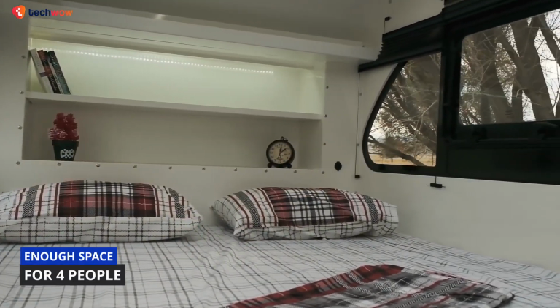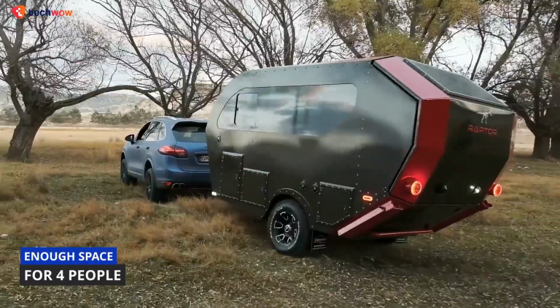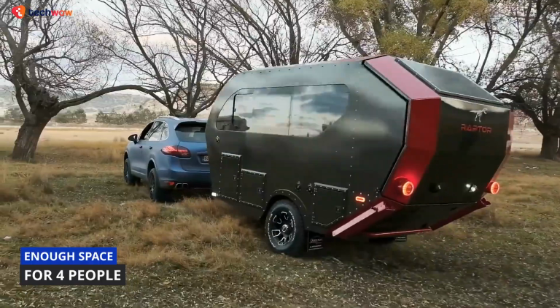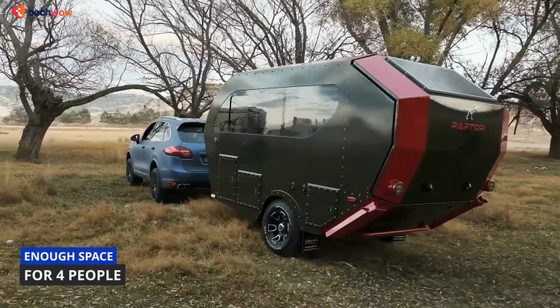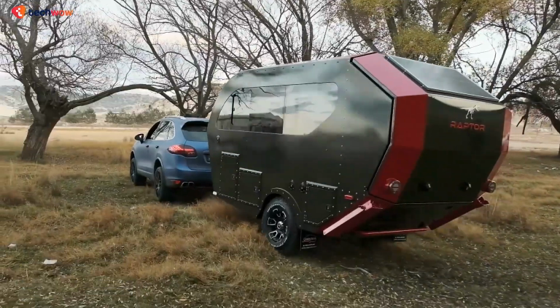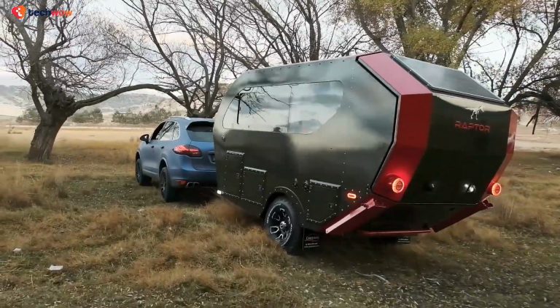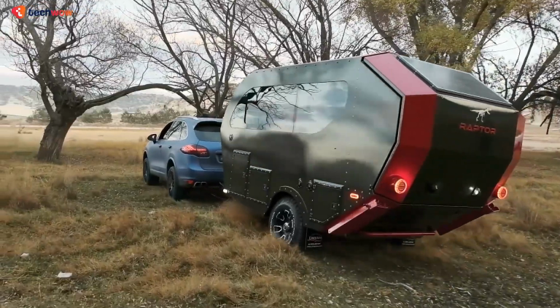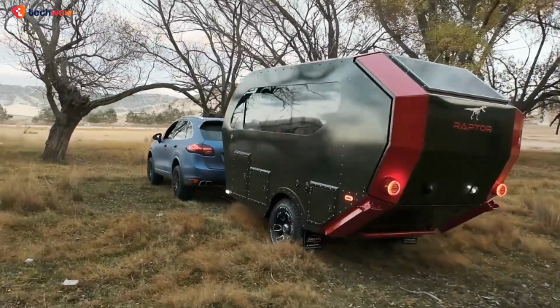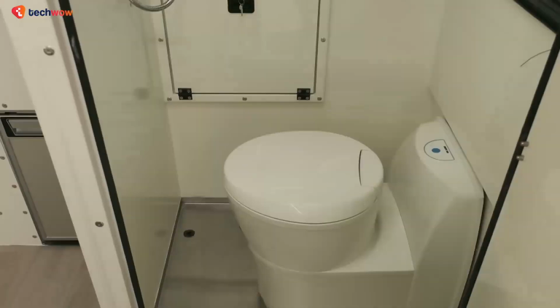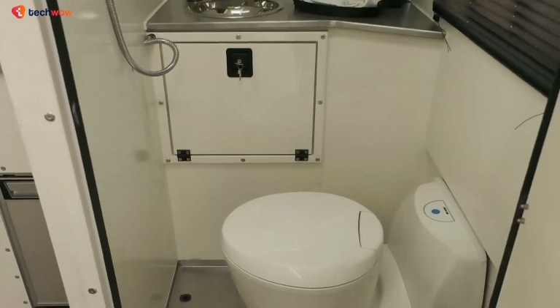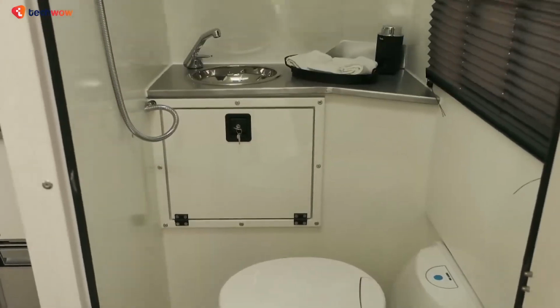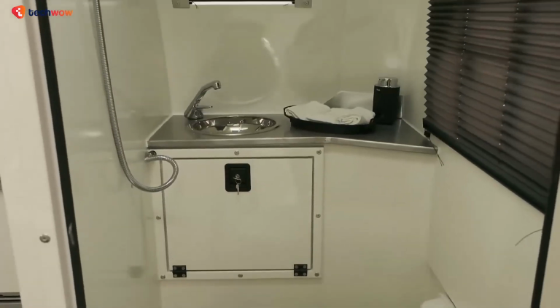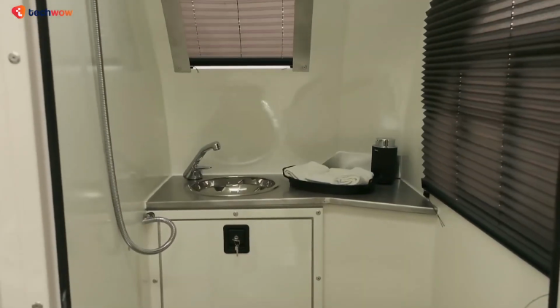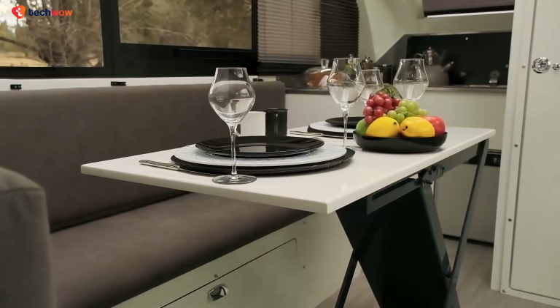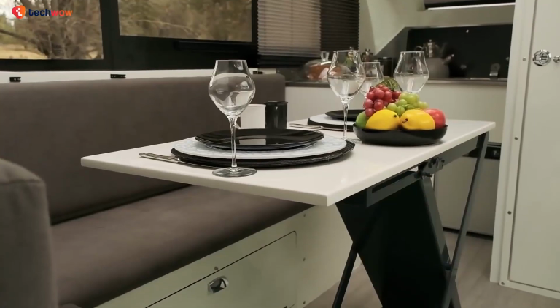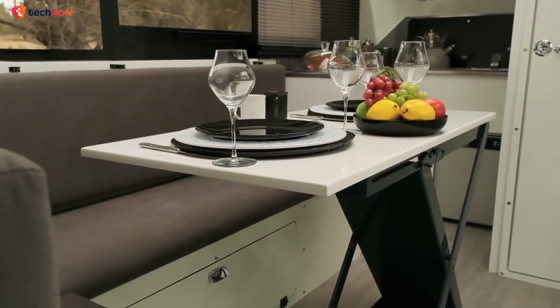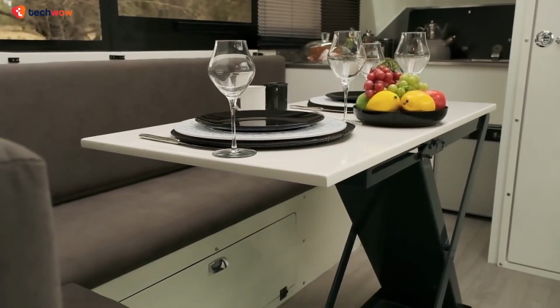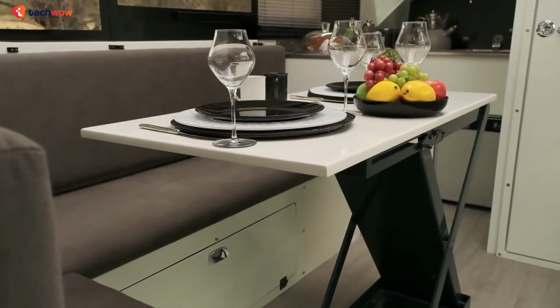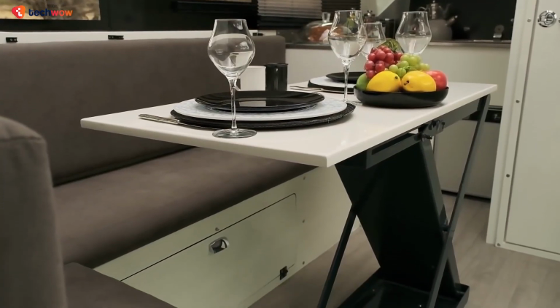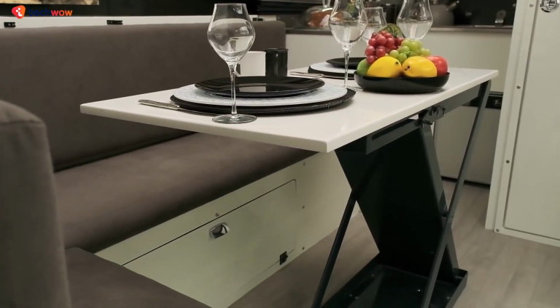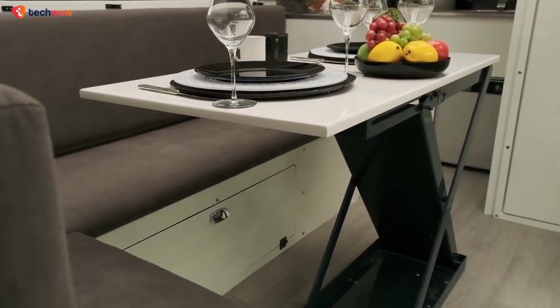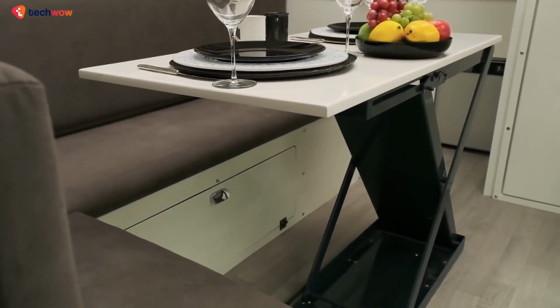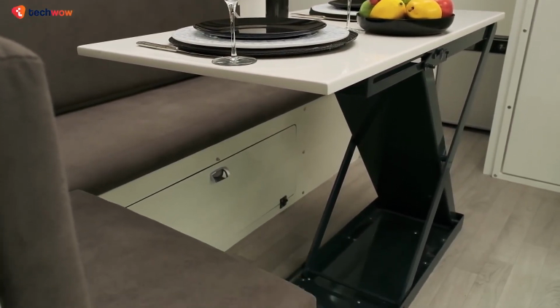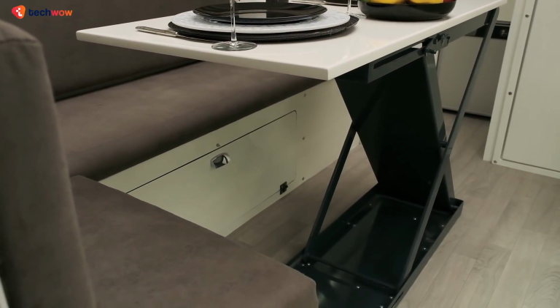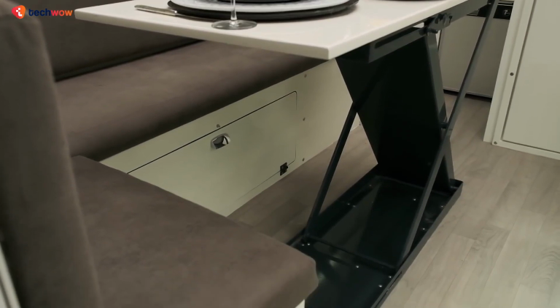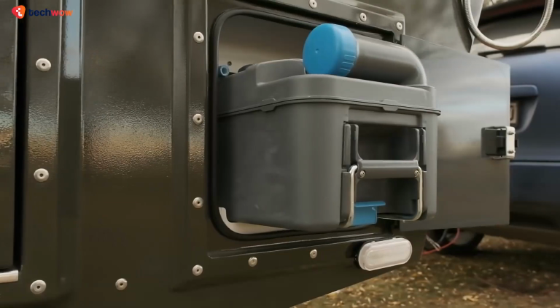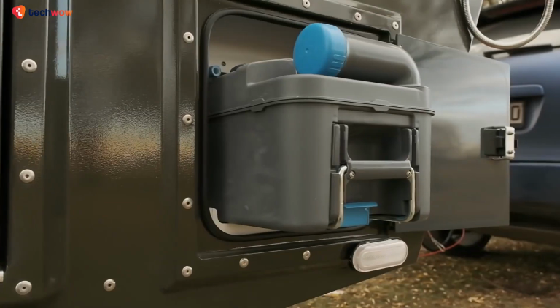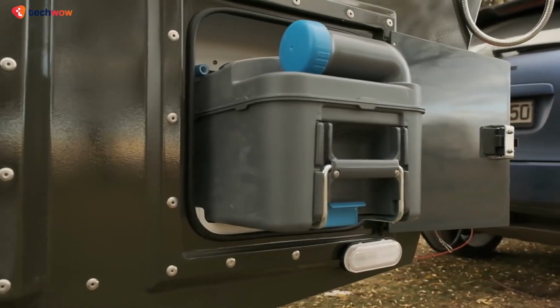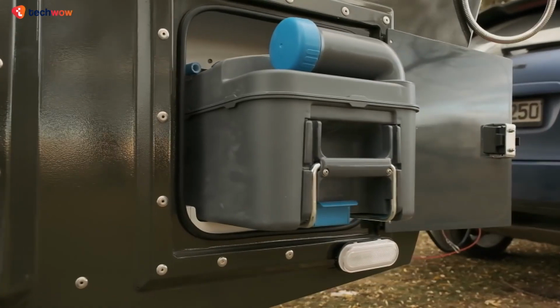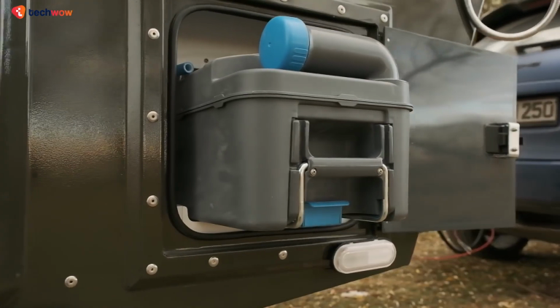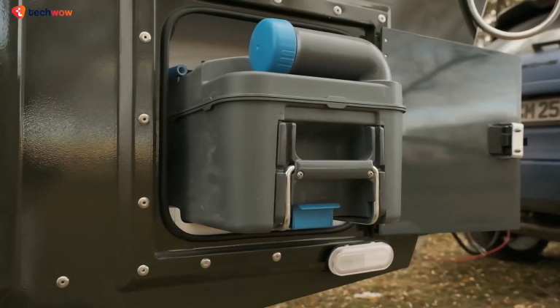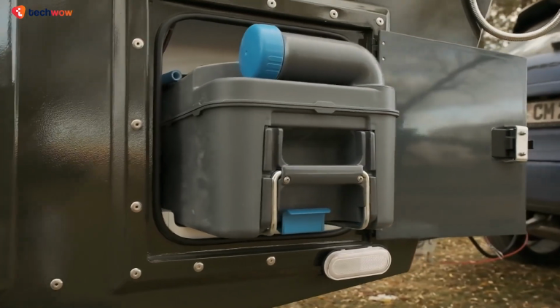Some of its key features include a wet bathroom, an interior kitchen, a dining area, and other amenities.